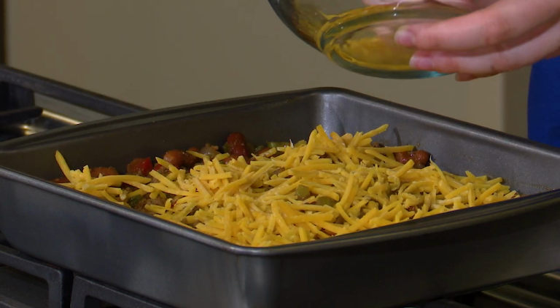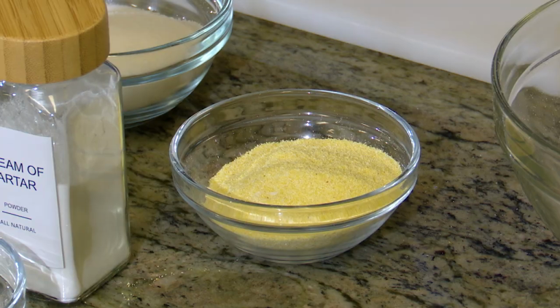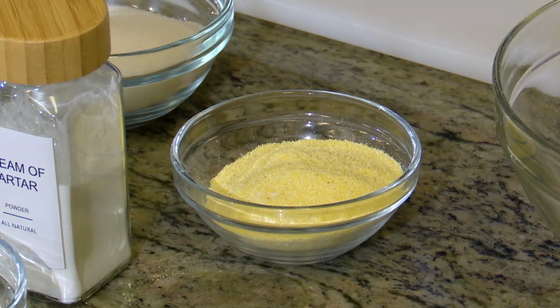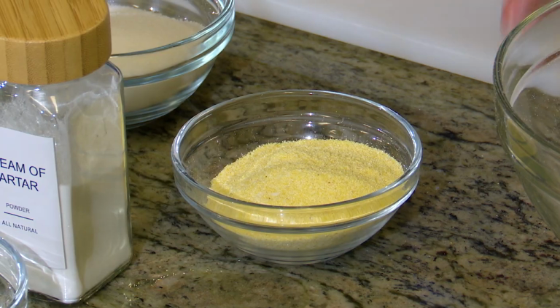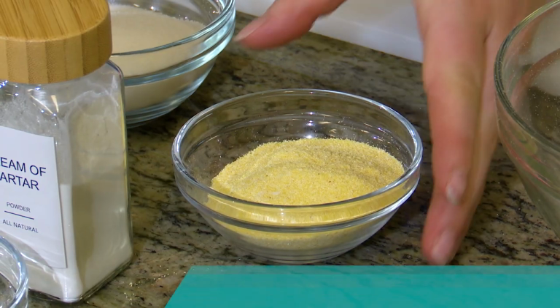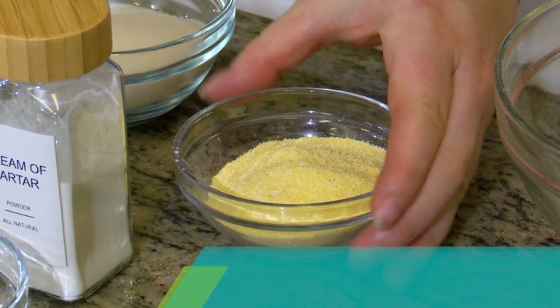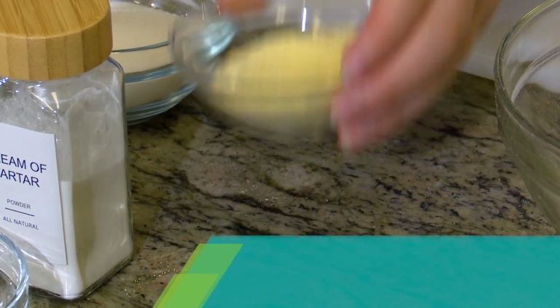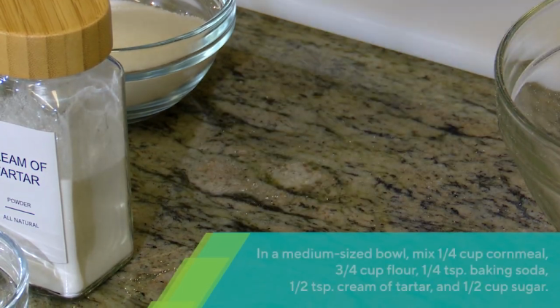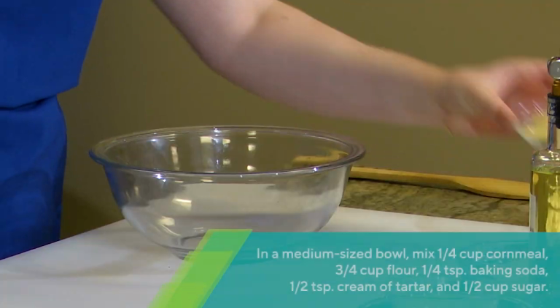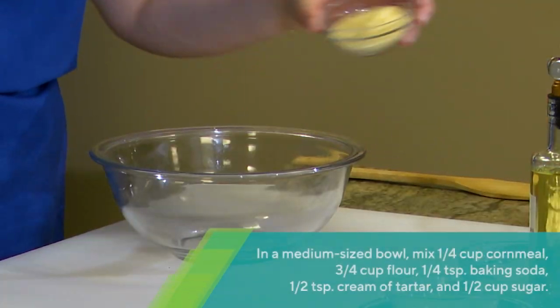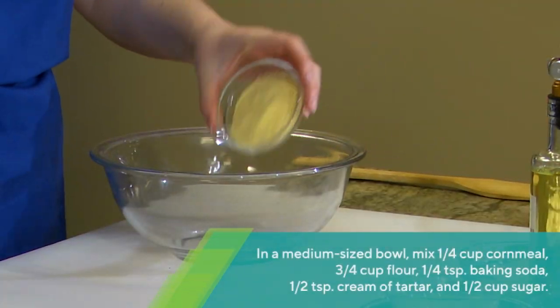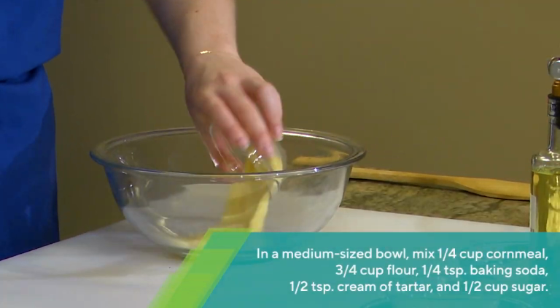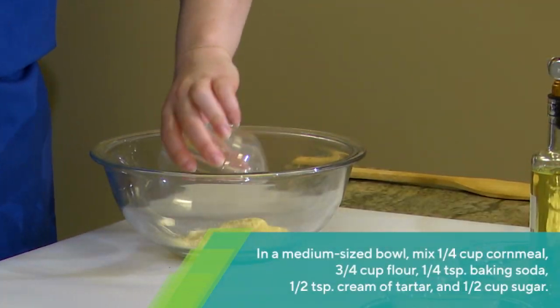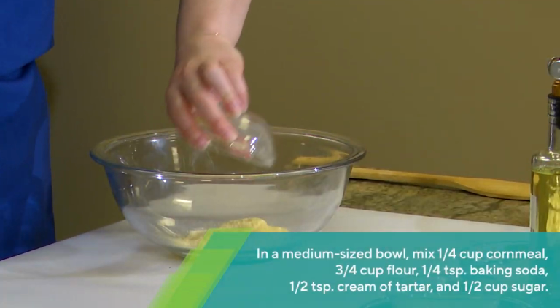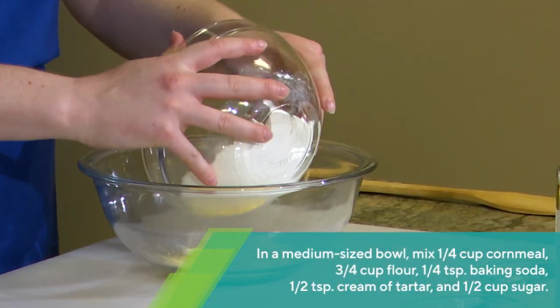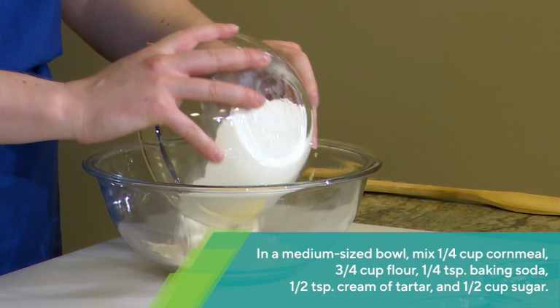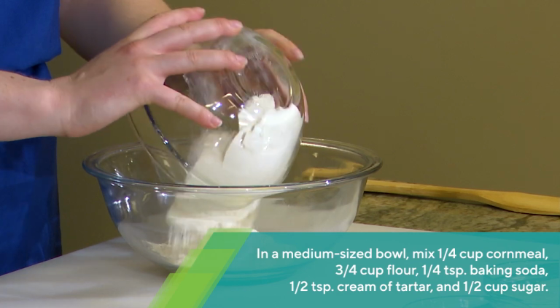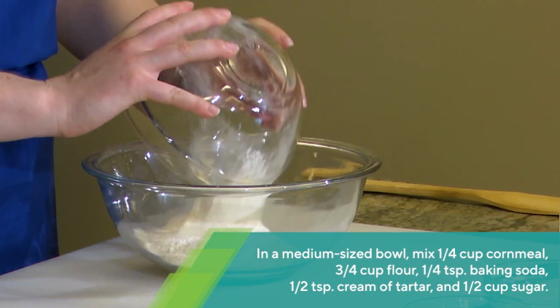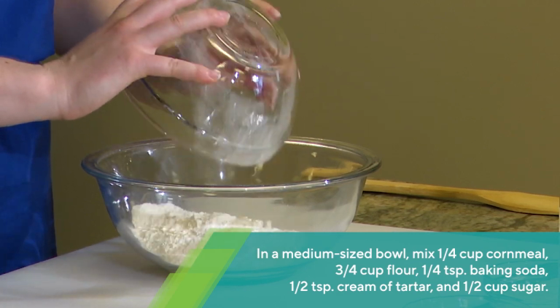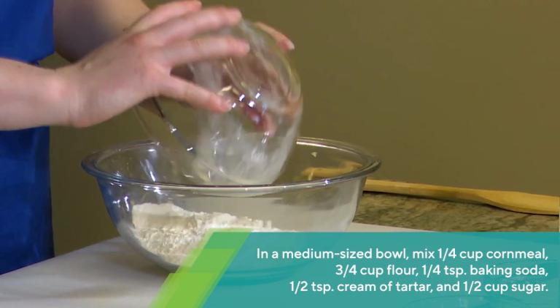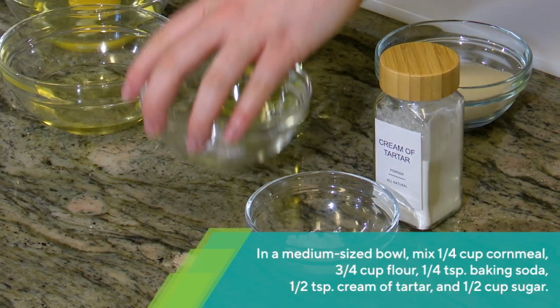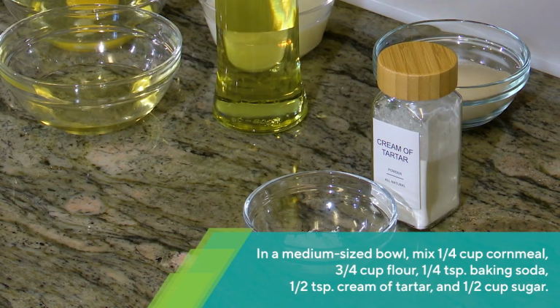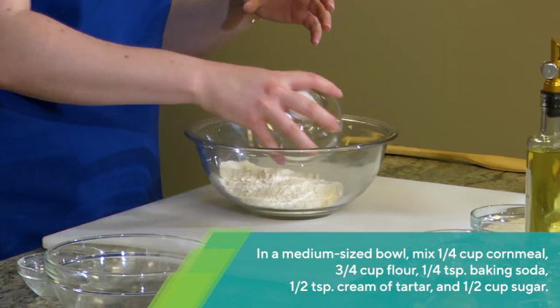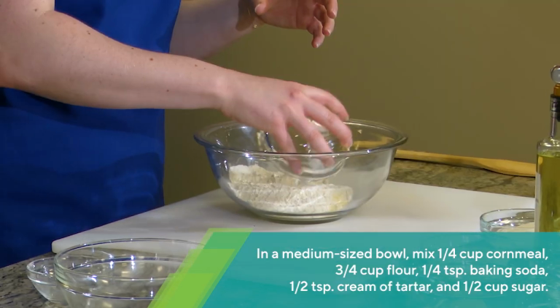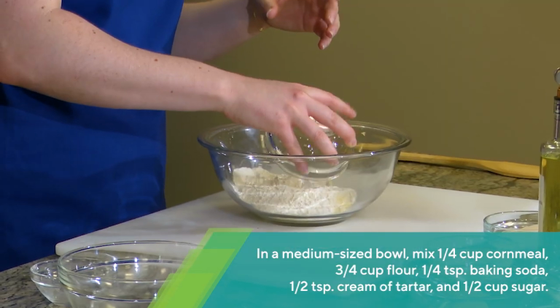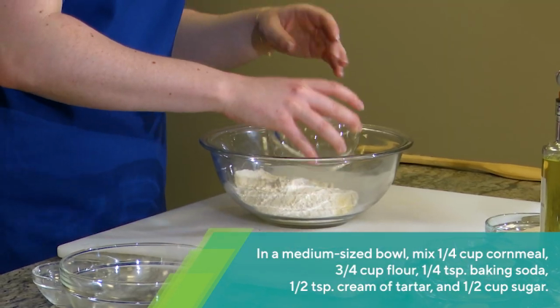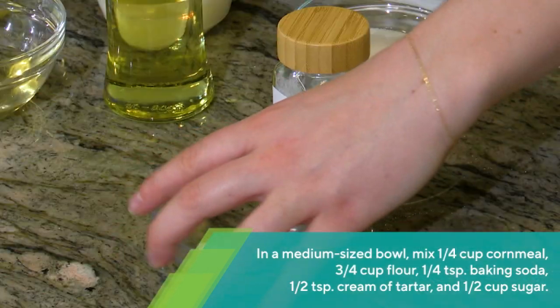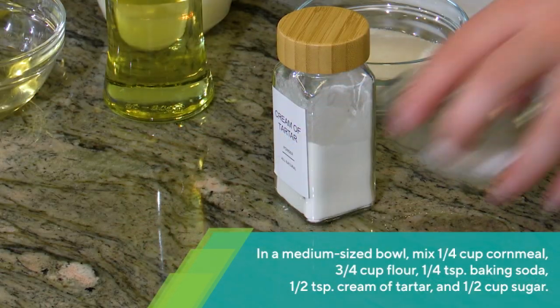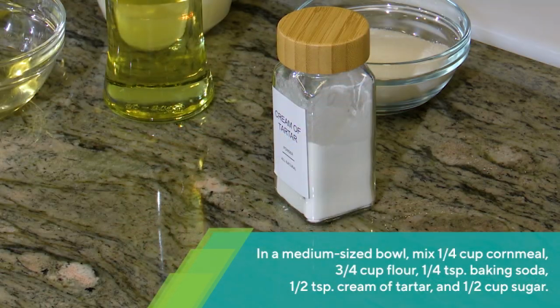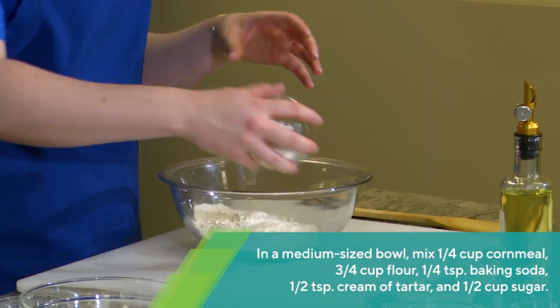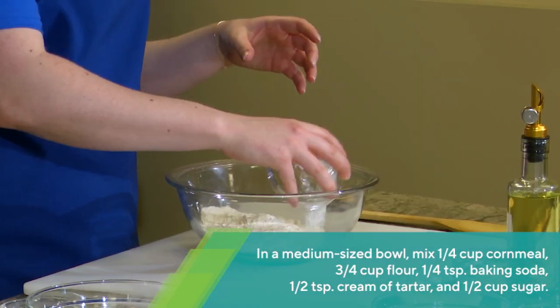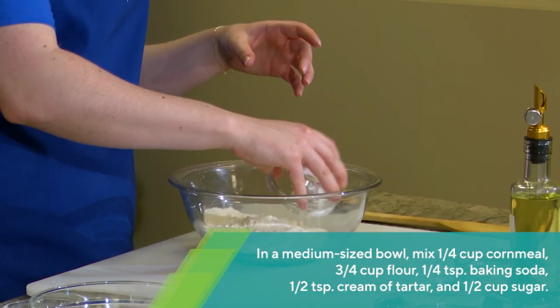In a medium-sized bowl, mix cornmeal, flour, baking soda, cream of tartar, and sugar.